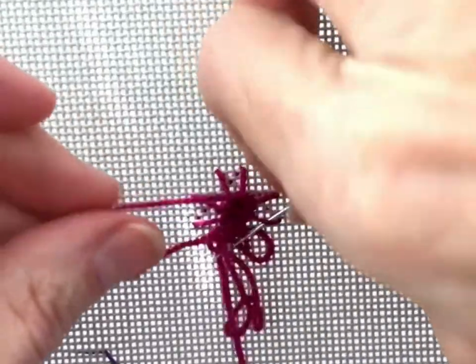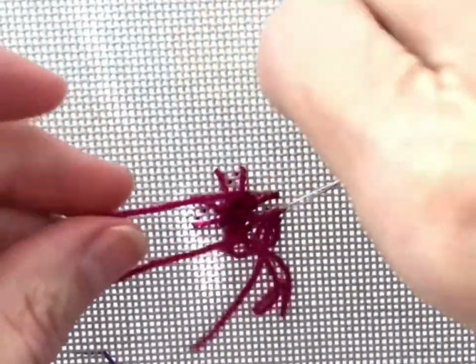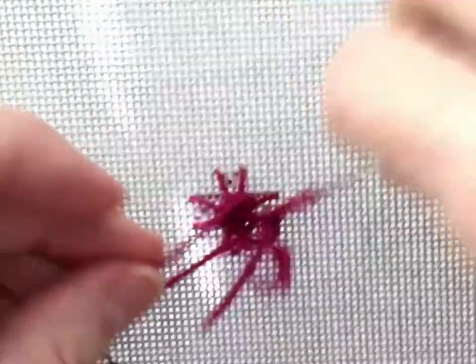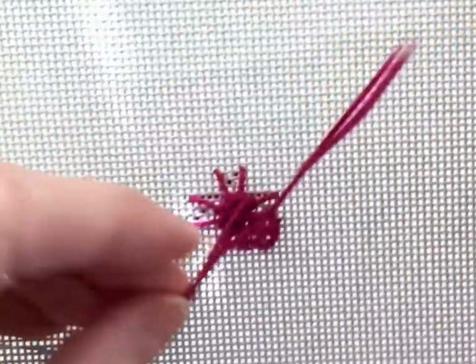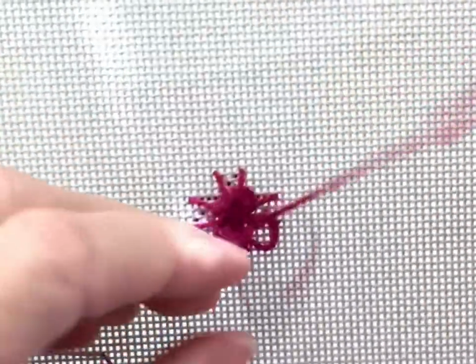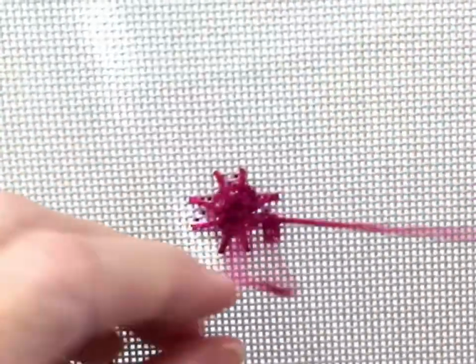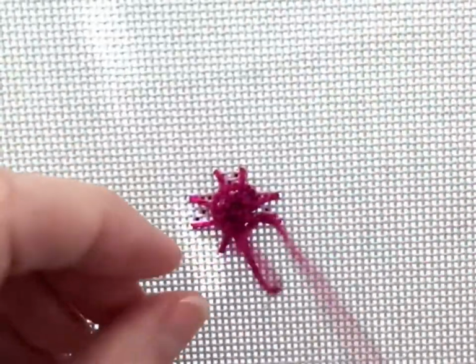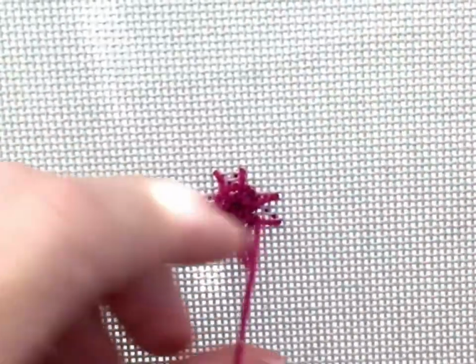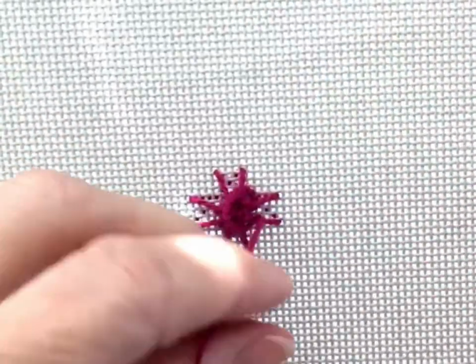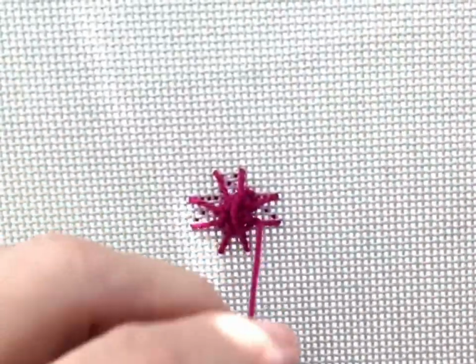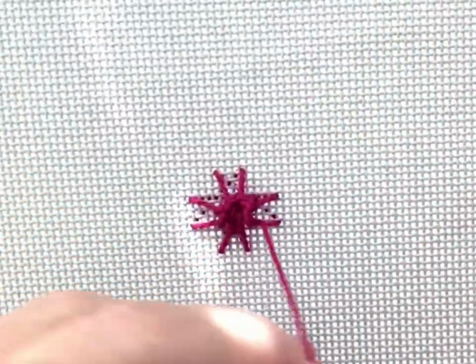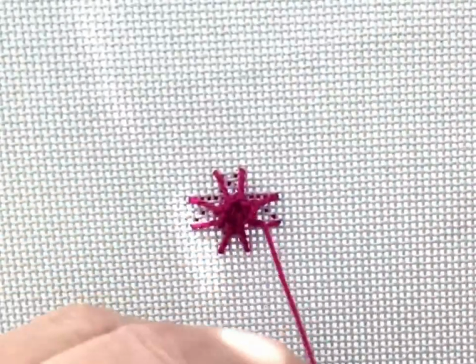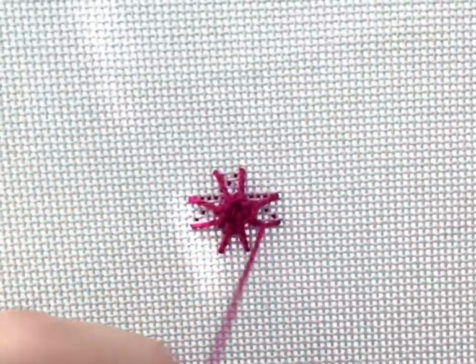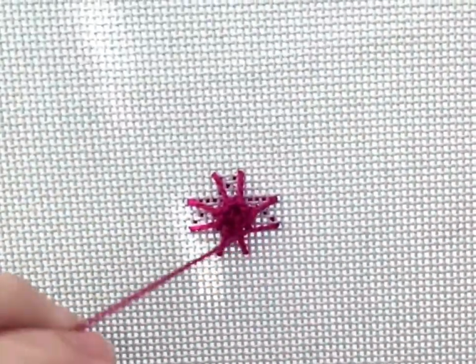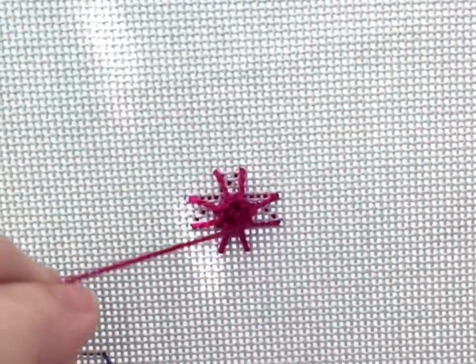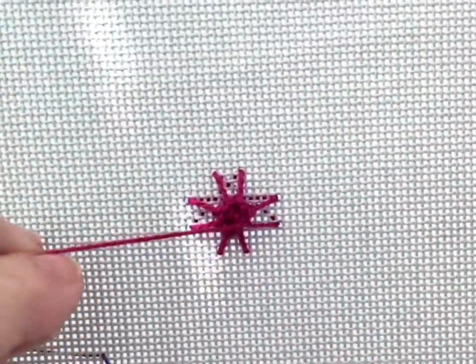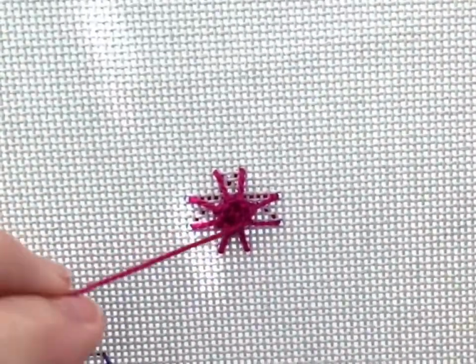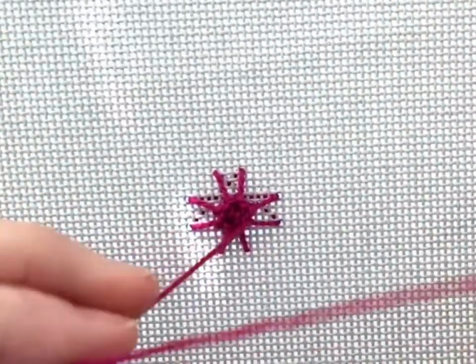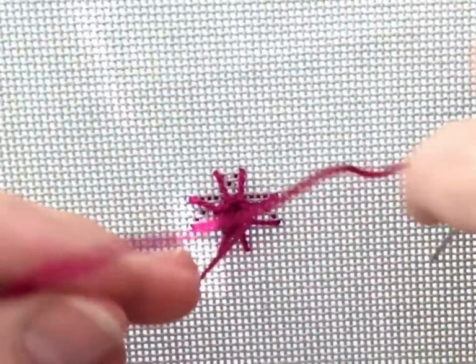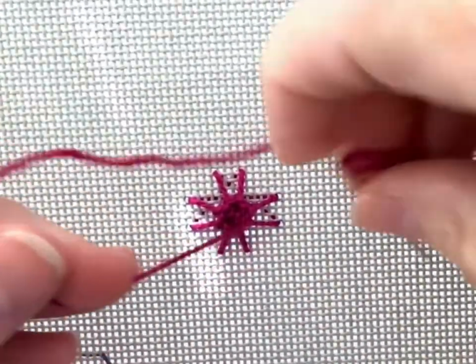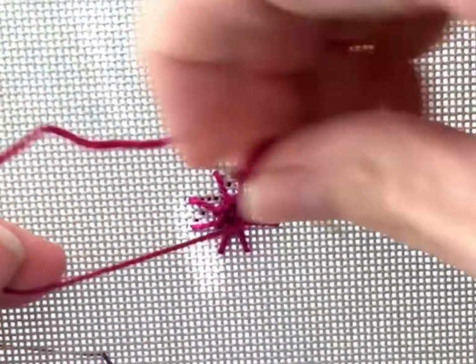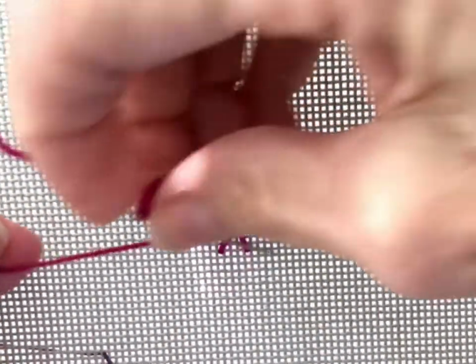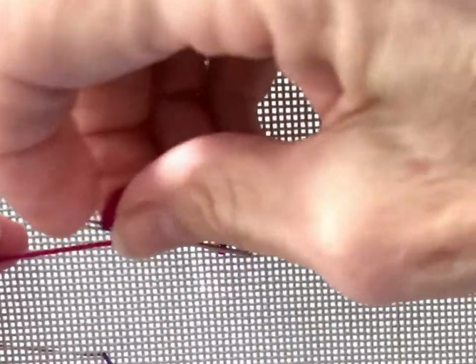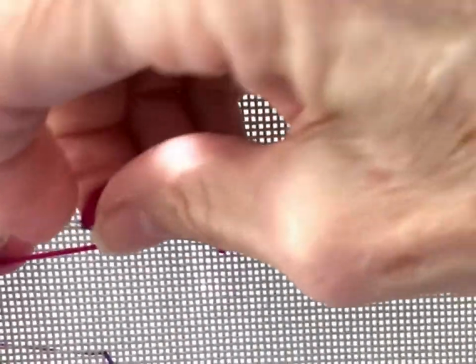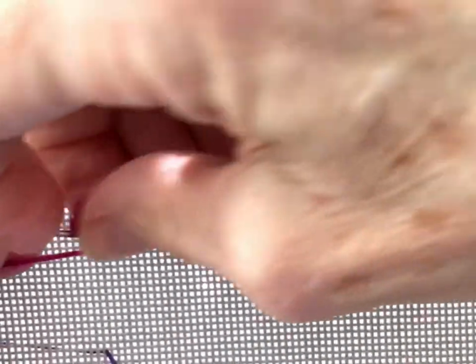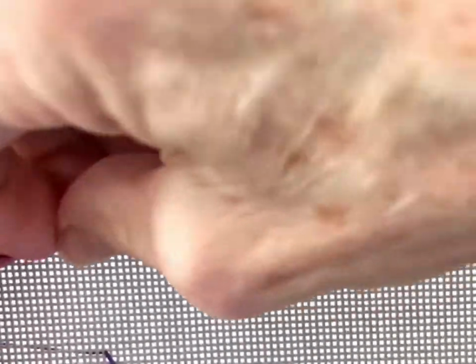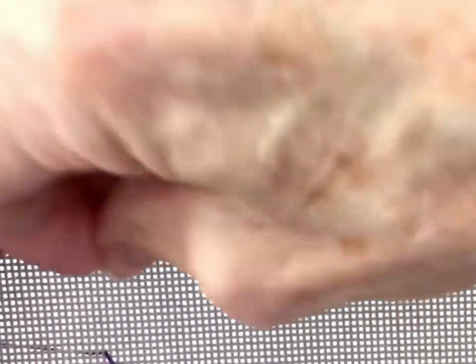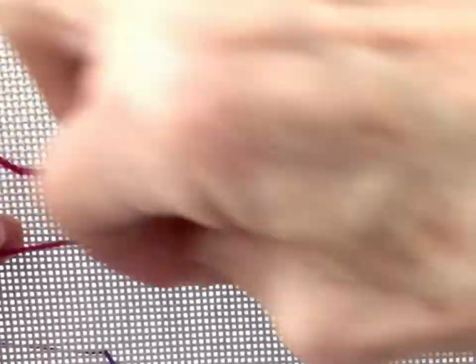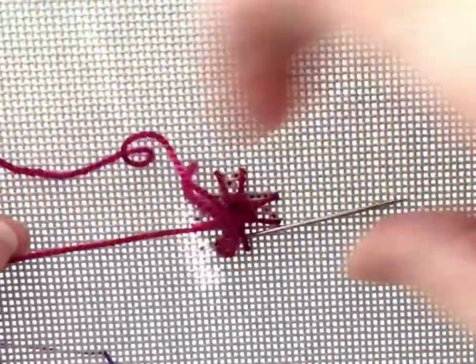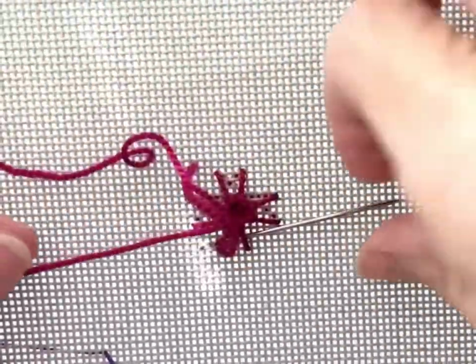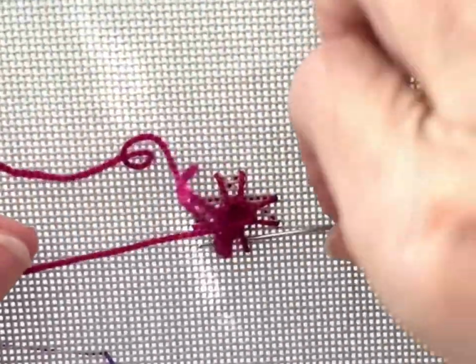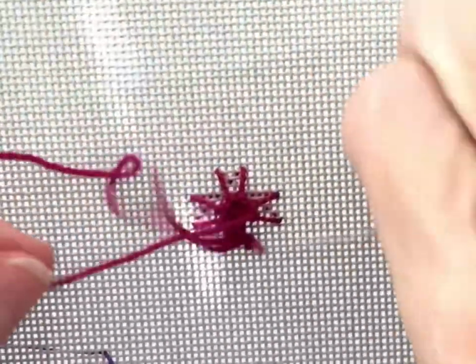This method builds a really neat mounded button shape onto the surface of your canvas.